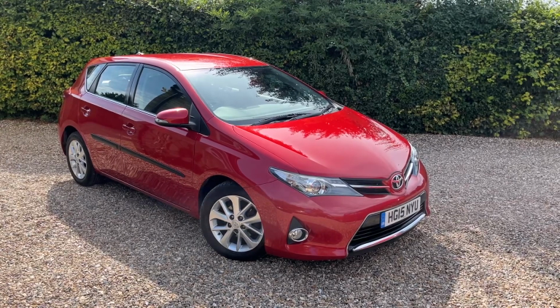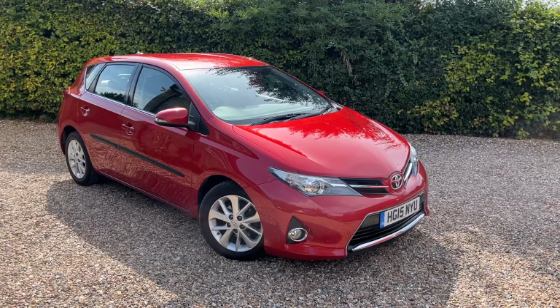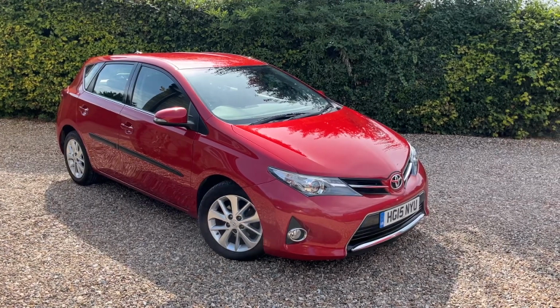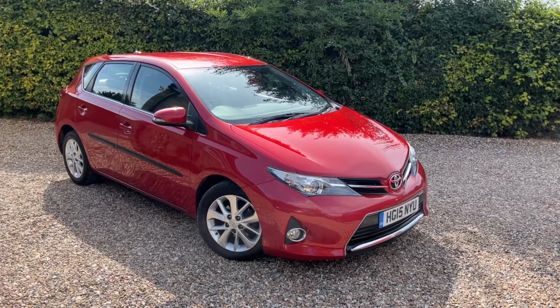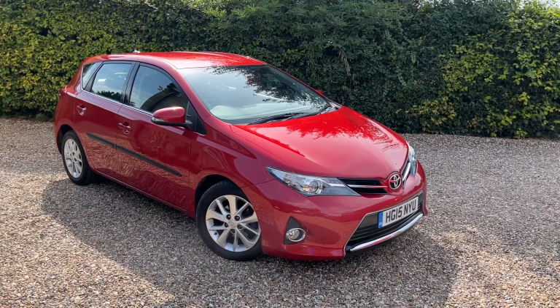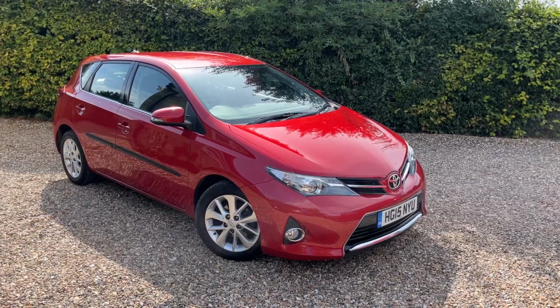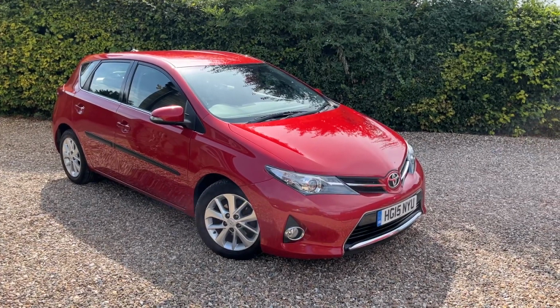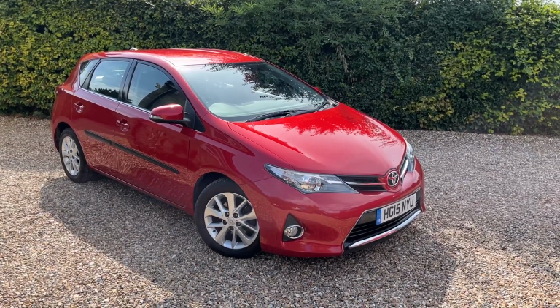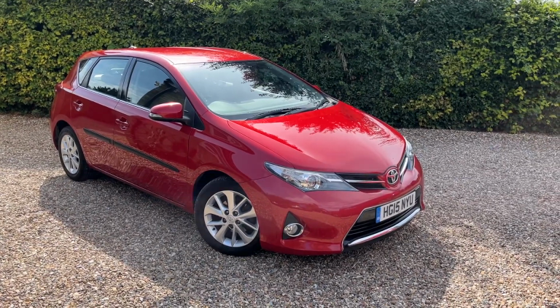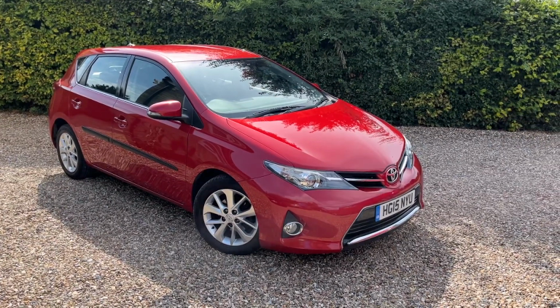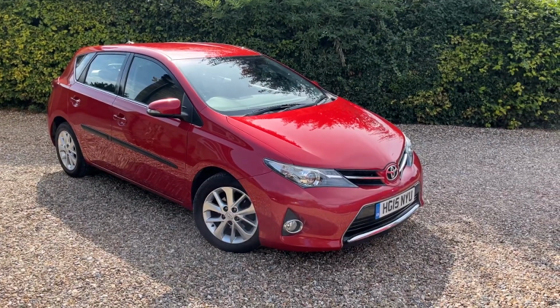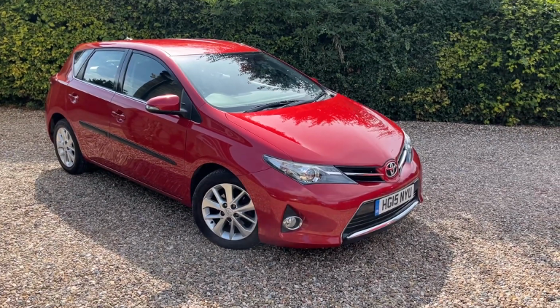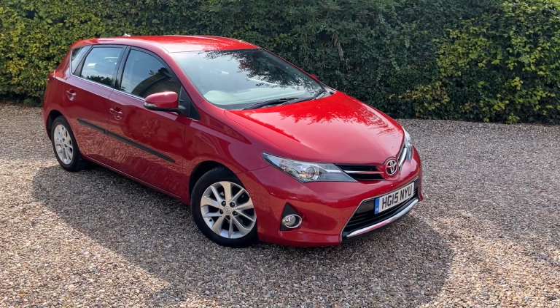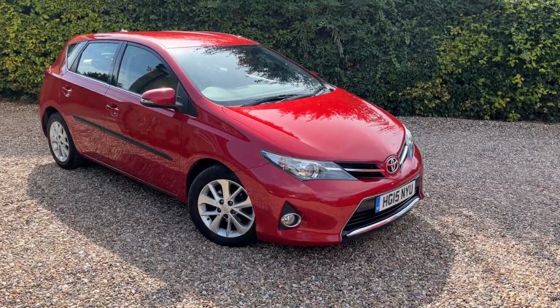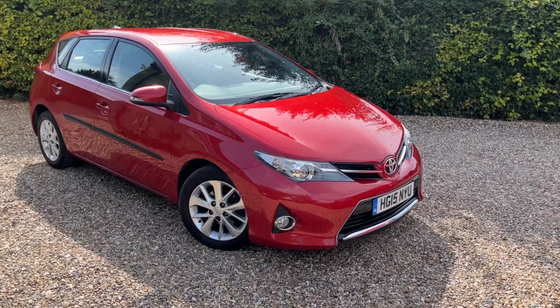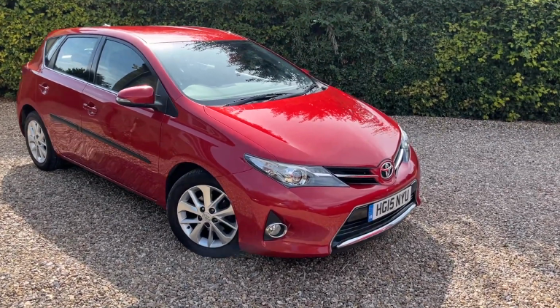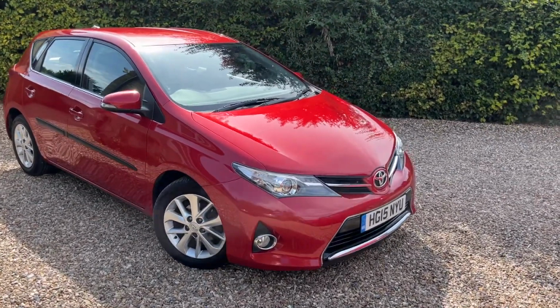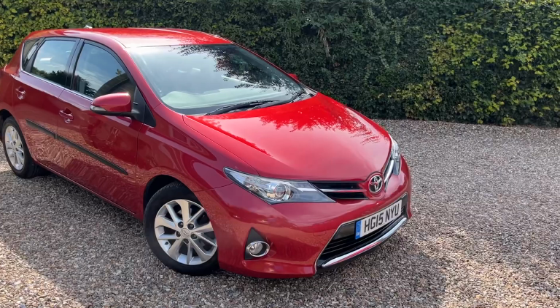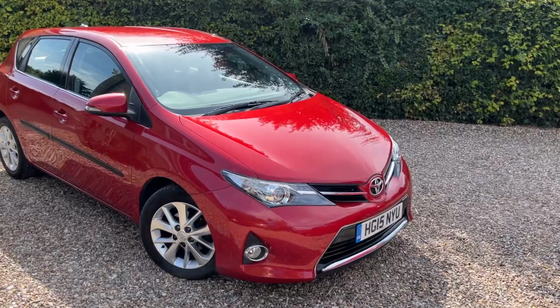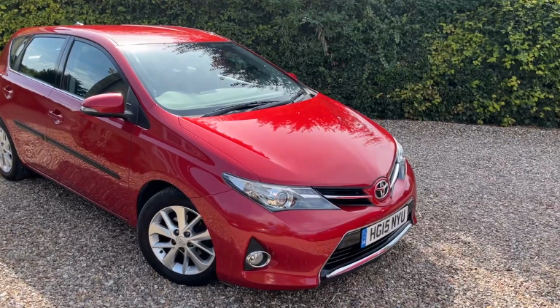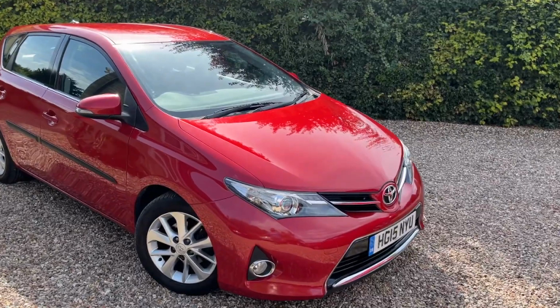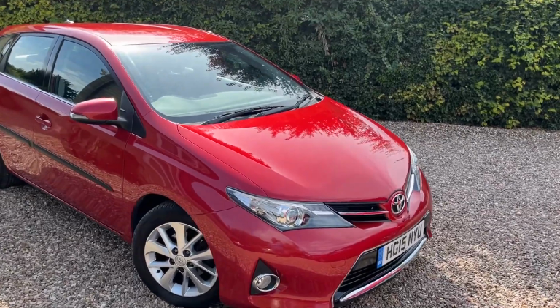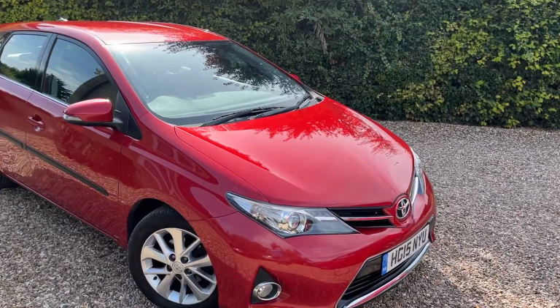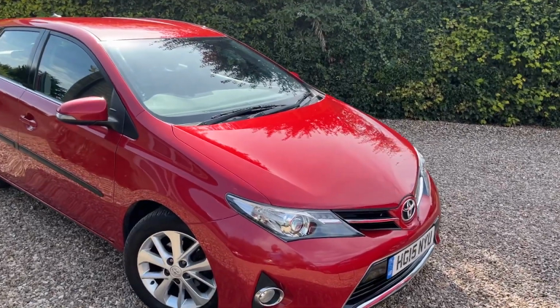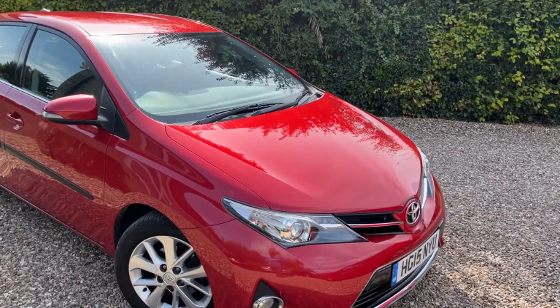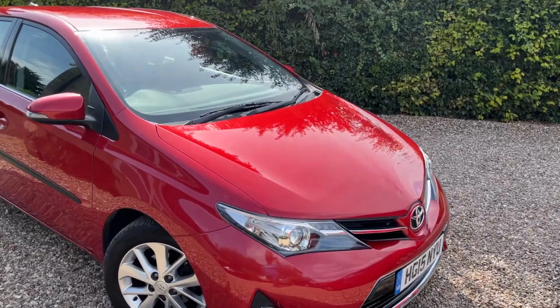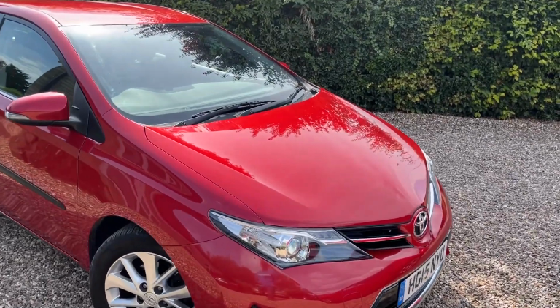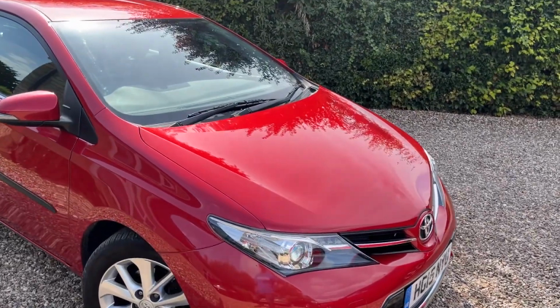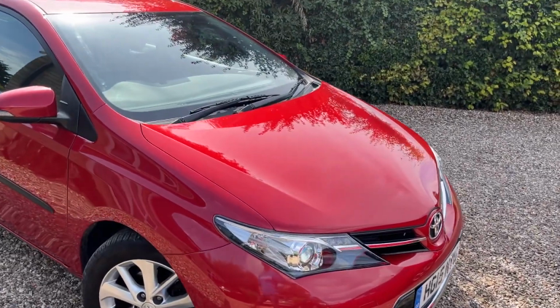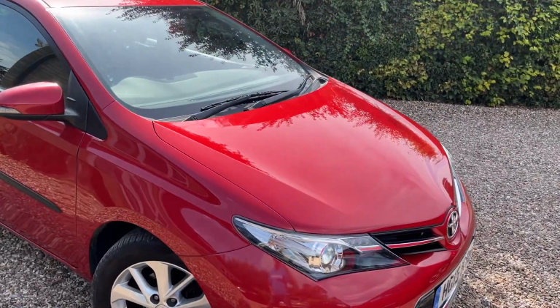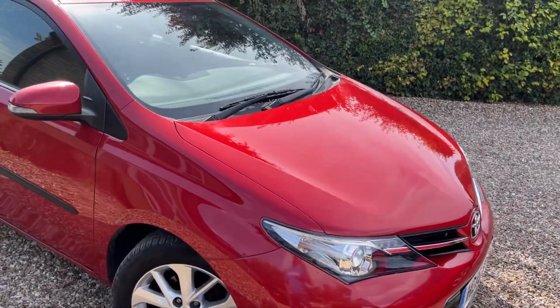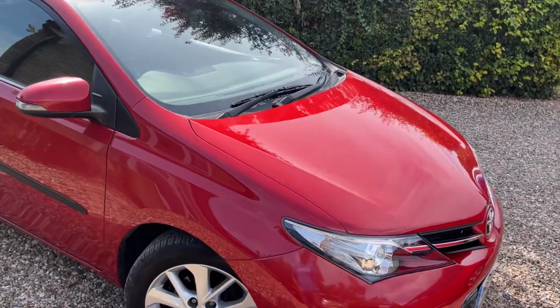Let's have a little look around — it looks fantastic, it's in metallic red, really popping in the sunshine and it looks brilliant.